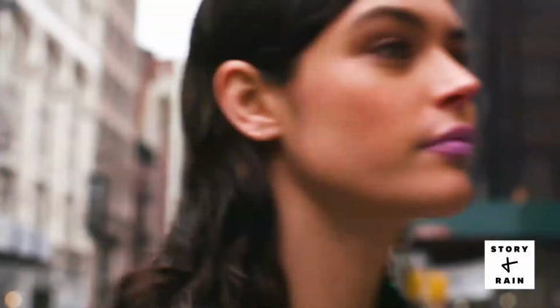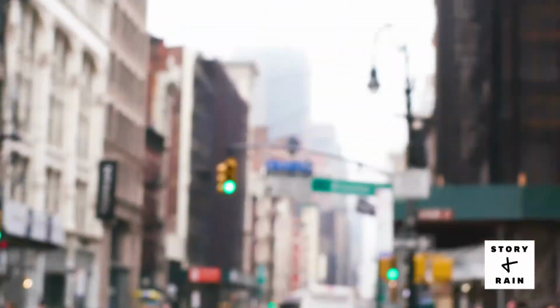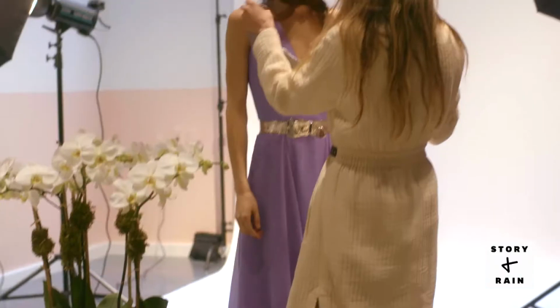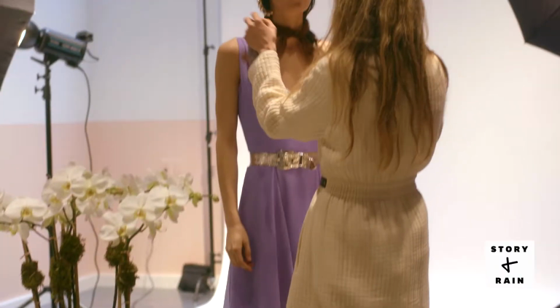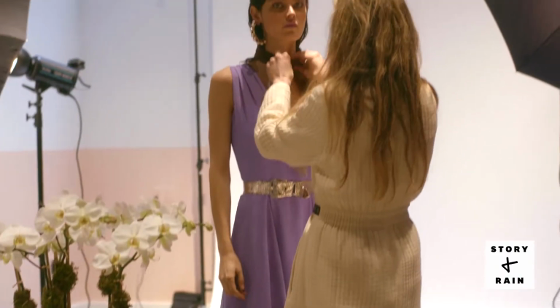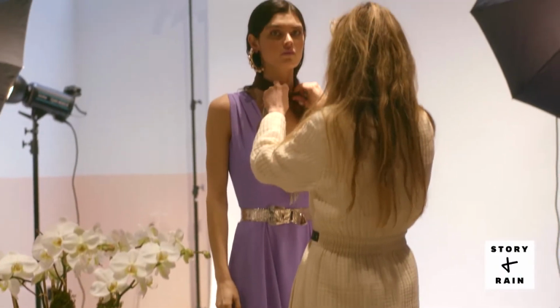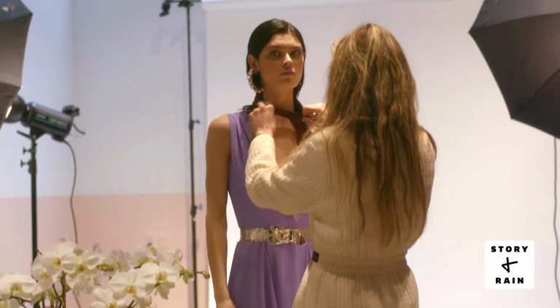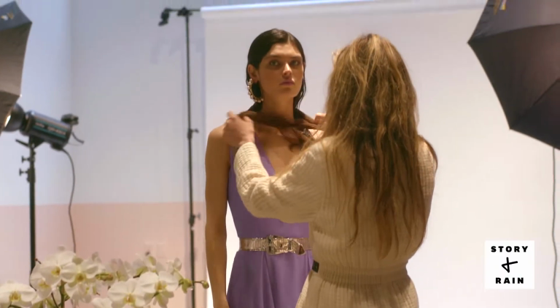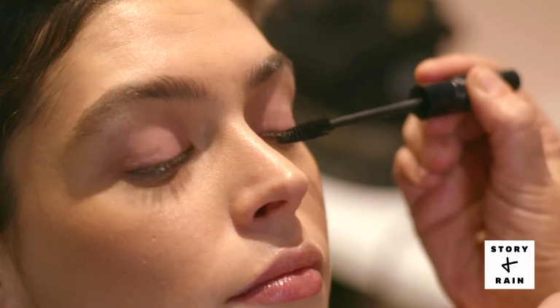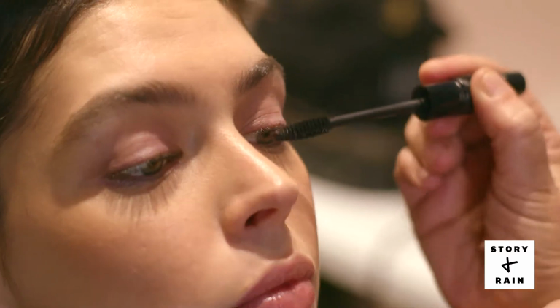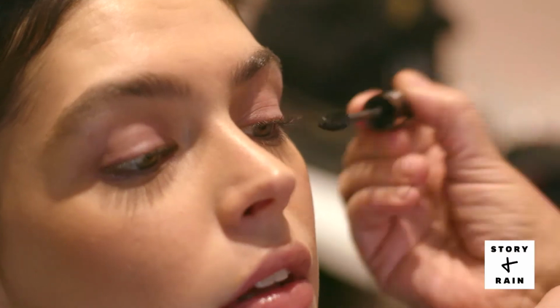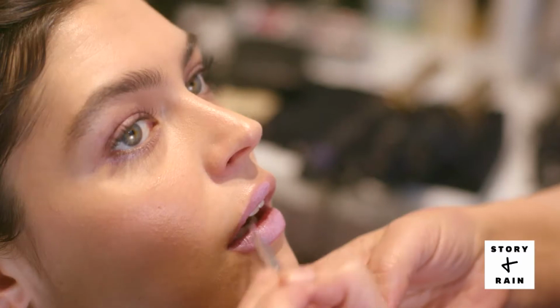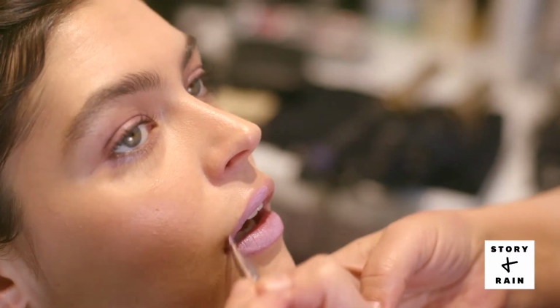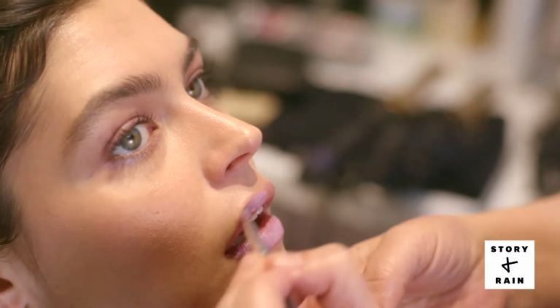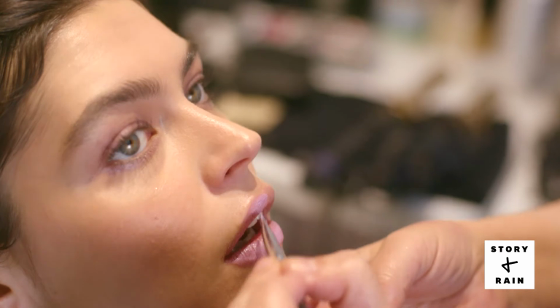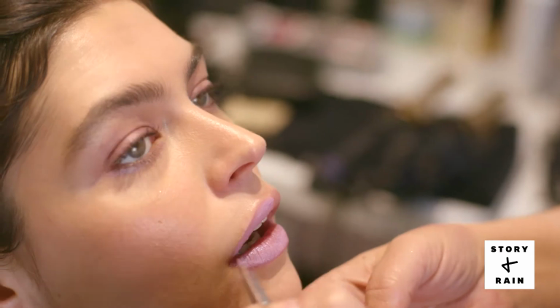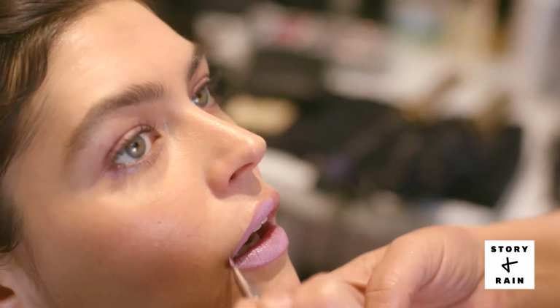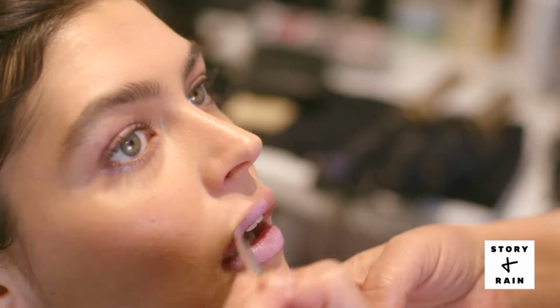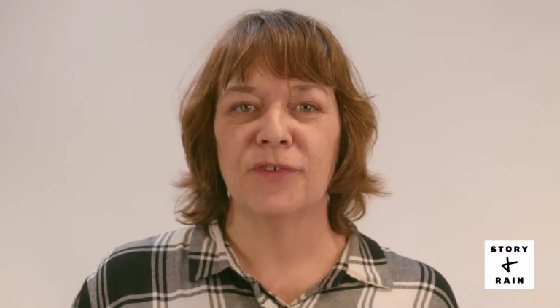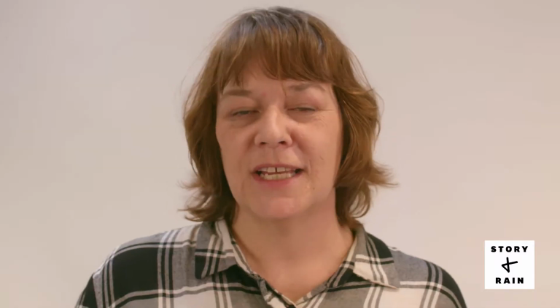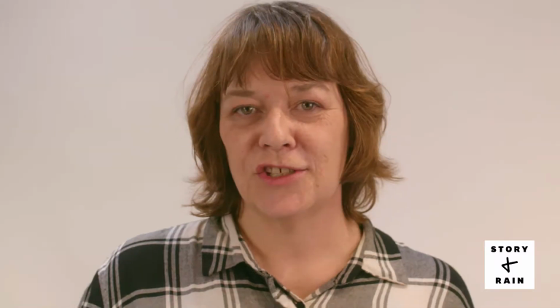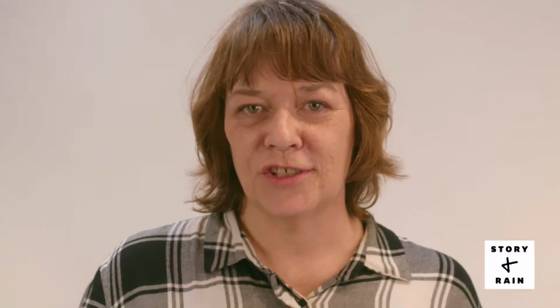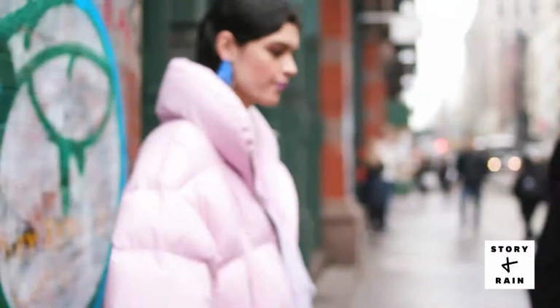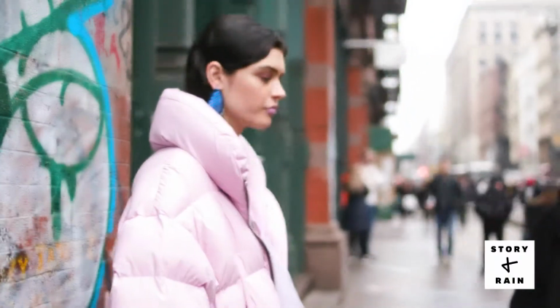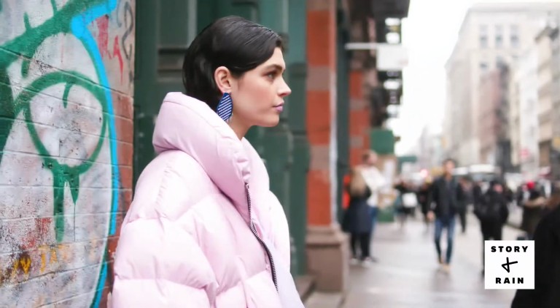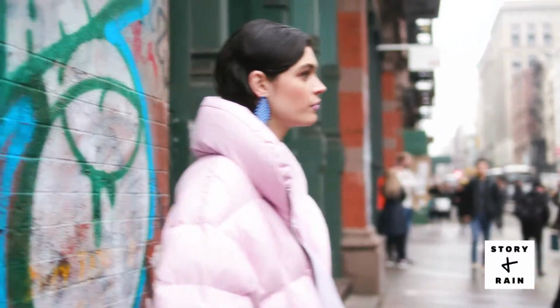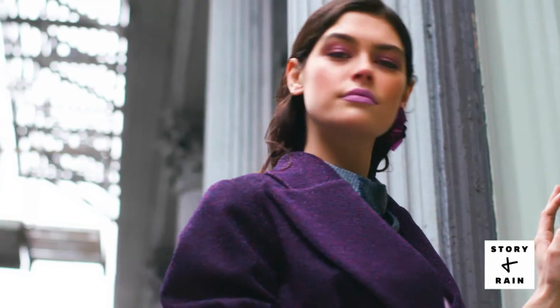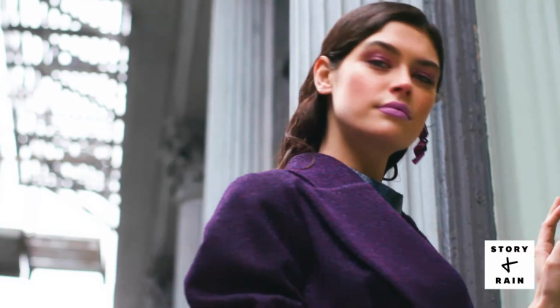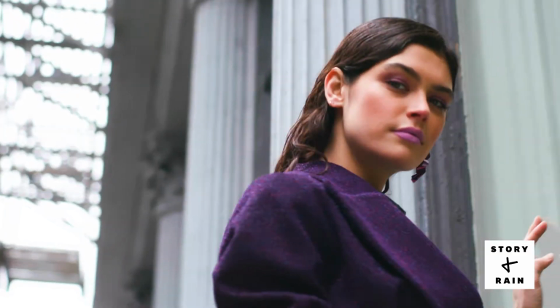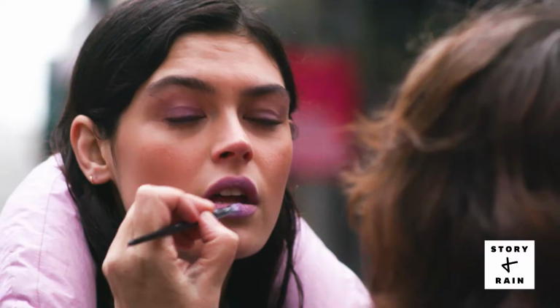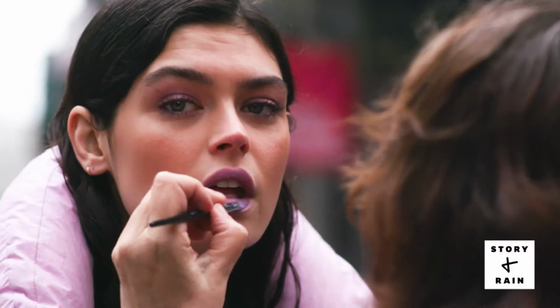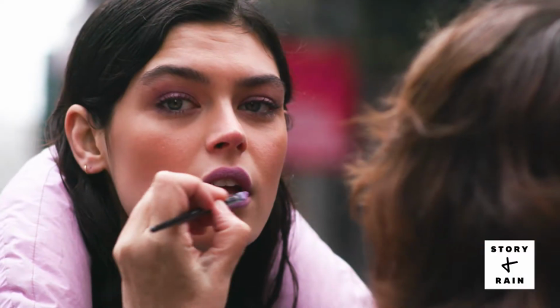You can wear lavender on both your eyes and your lips. The key is to play with different textures, keeping the eyes glossy and the lips matte.